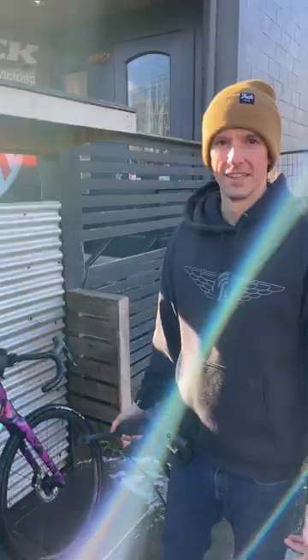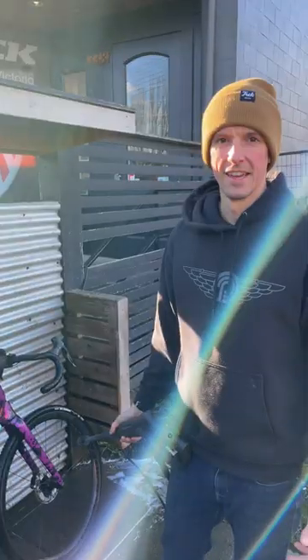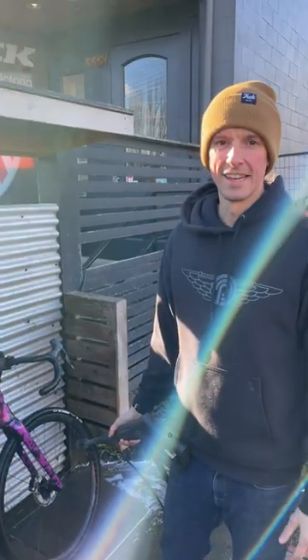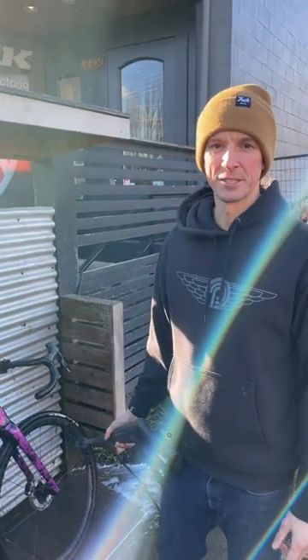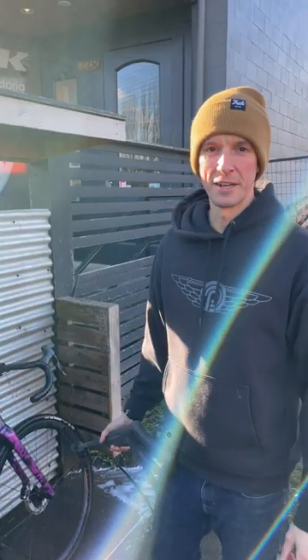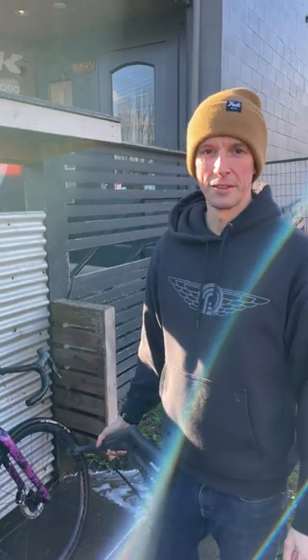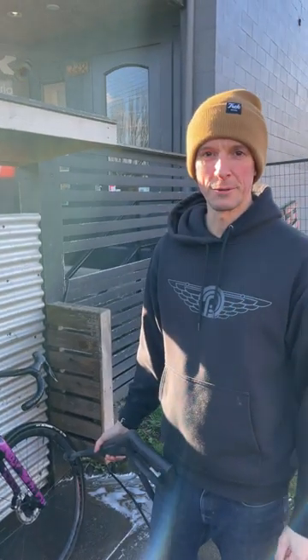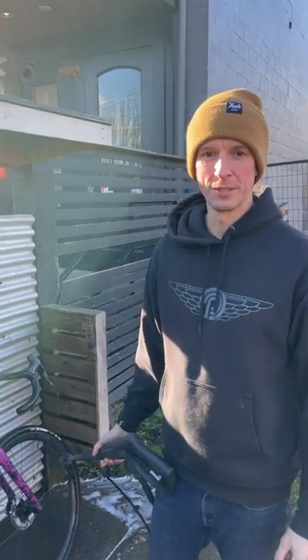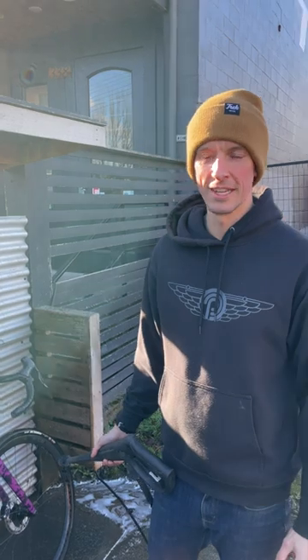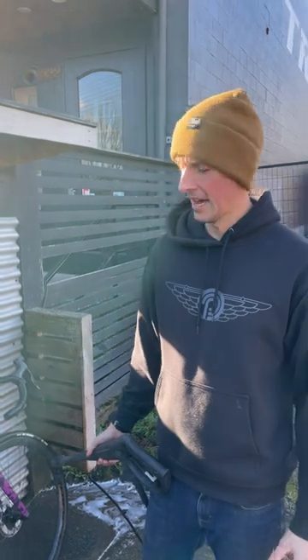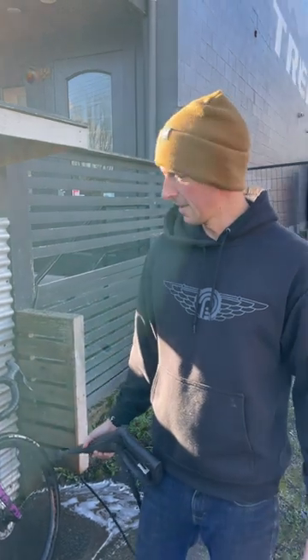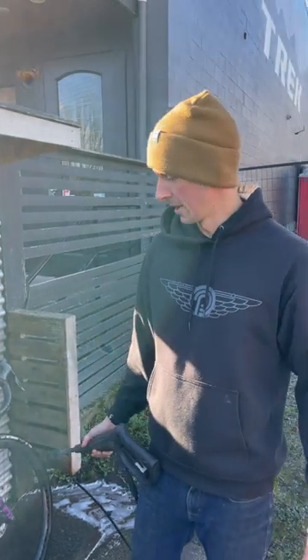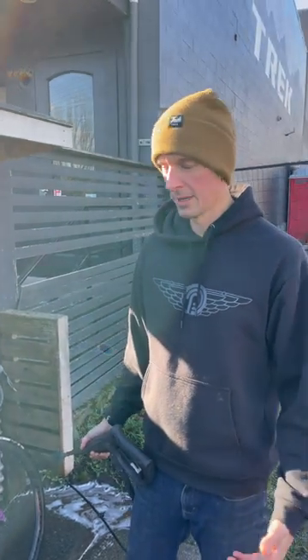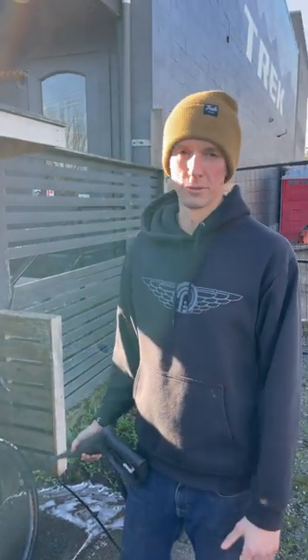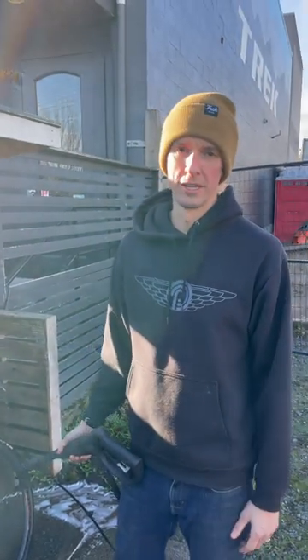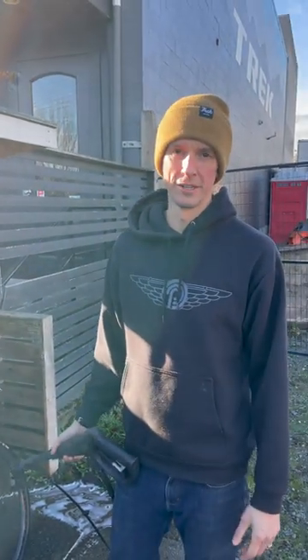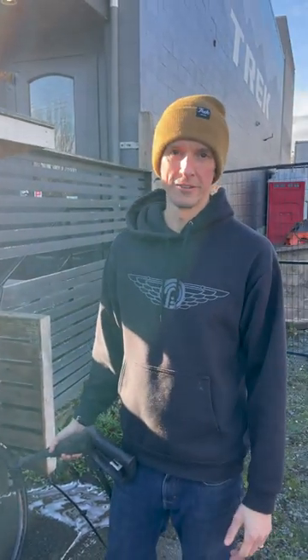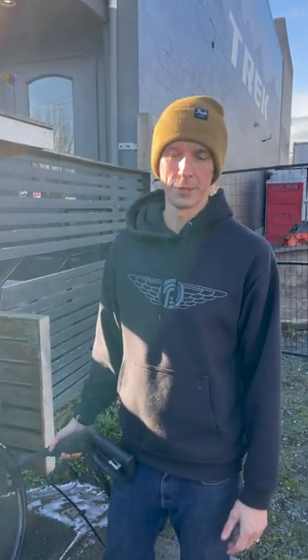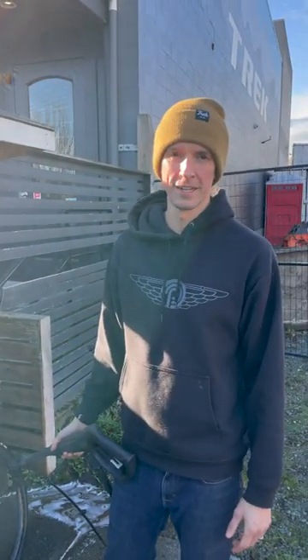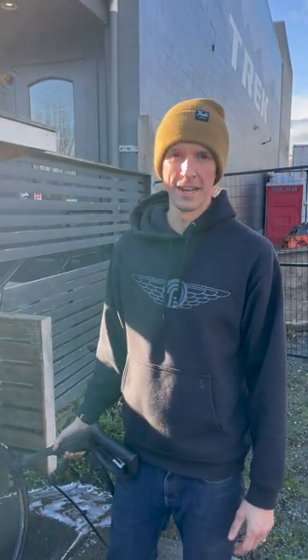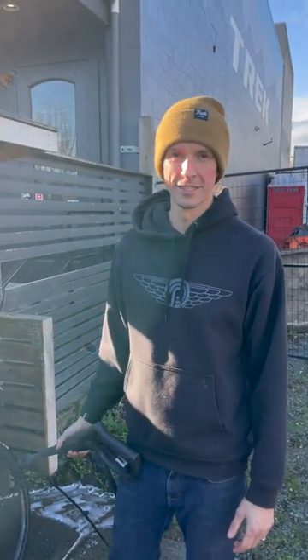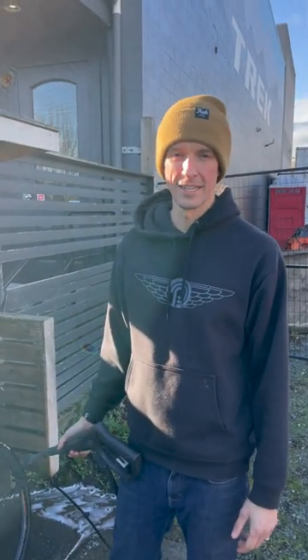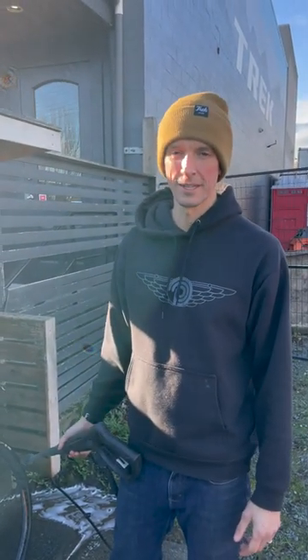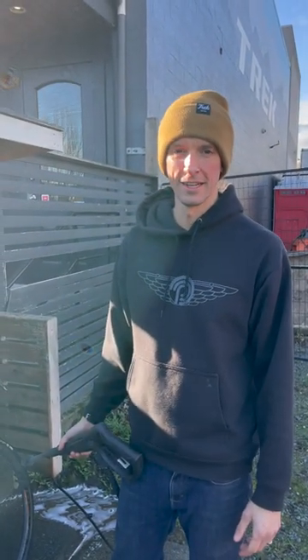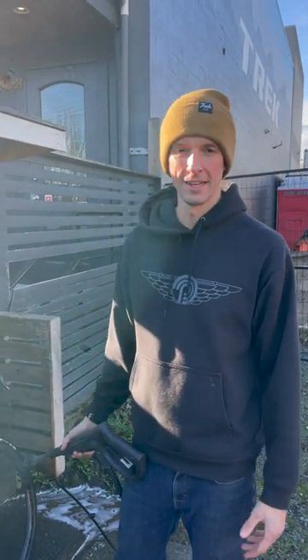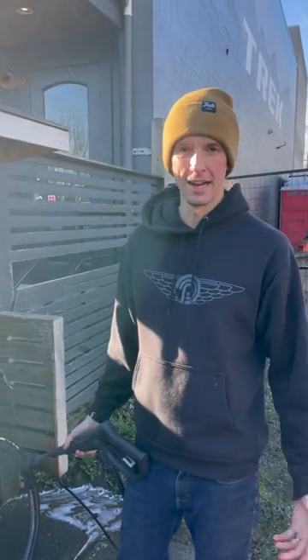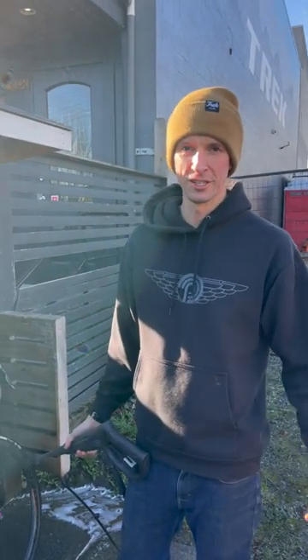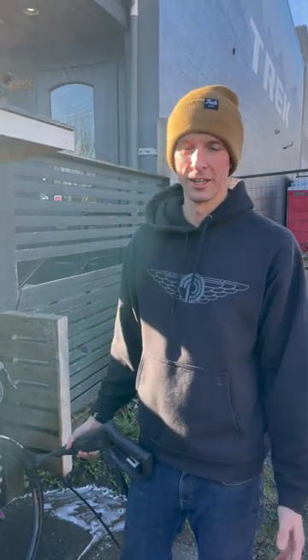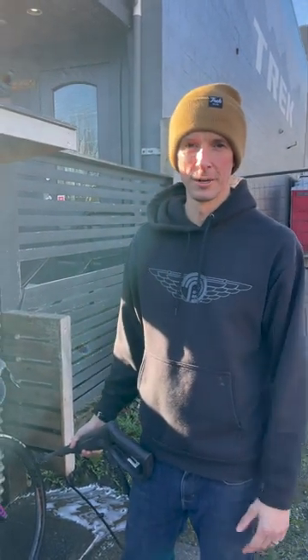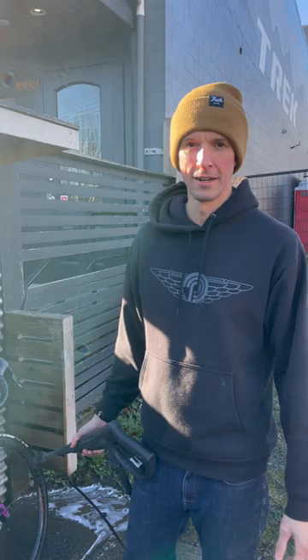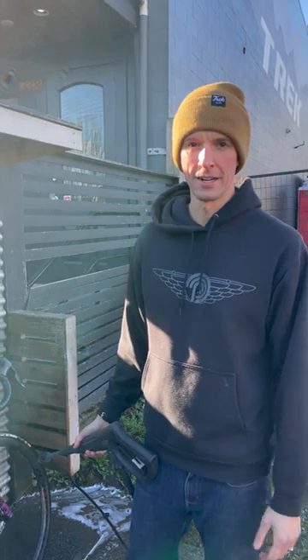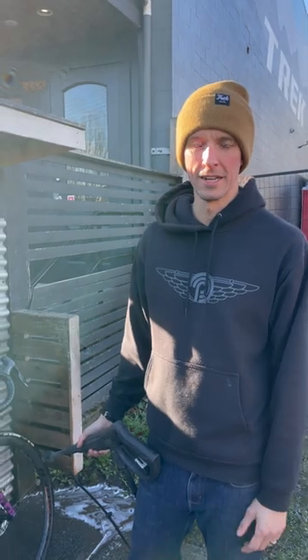Hey guys, it's Scotty with Trek Pro City. My bike was really dirty from Canadian Nationals last weekend and I'm going to show you a little bit about how to clean it.